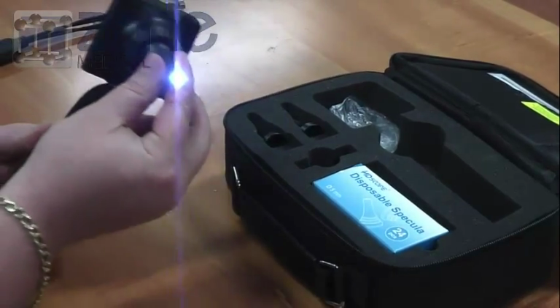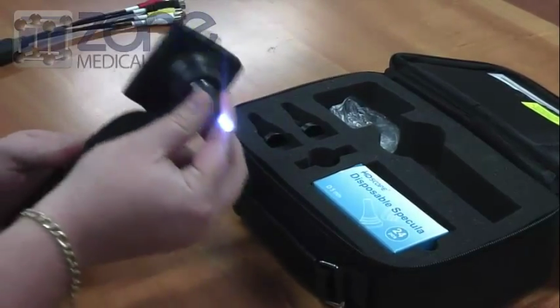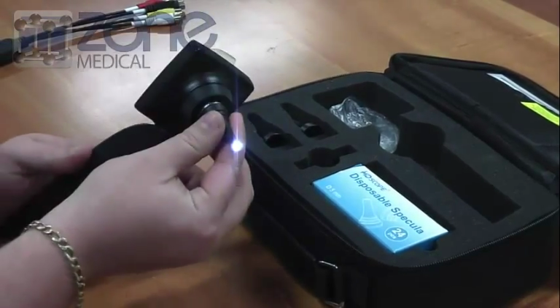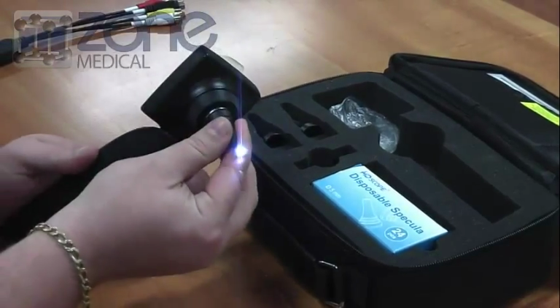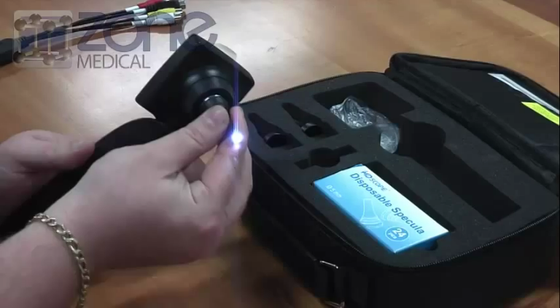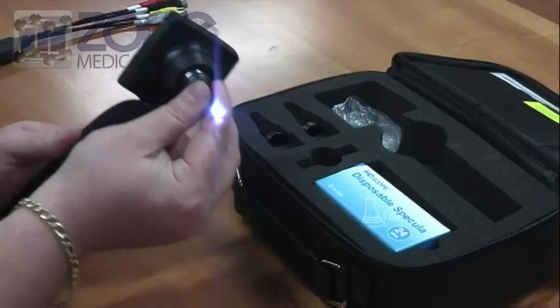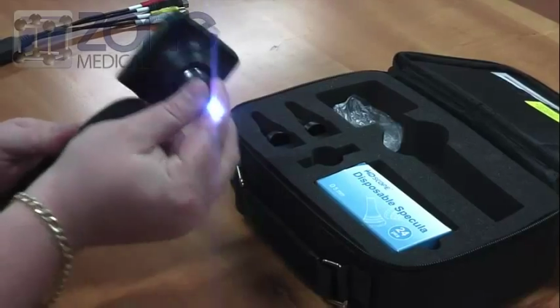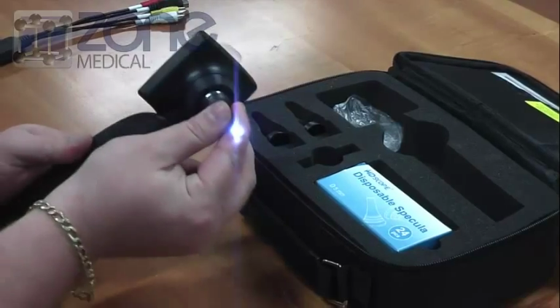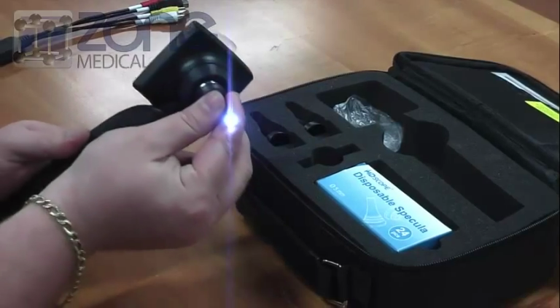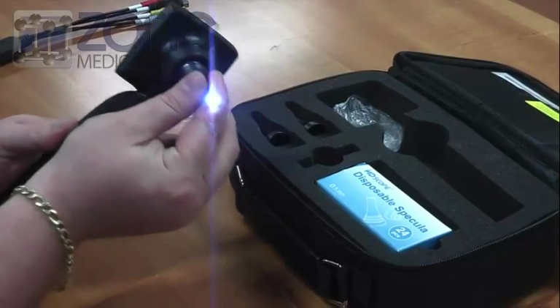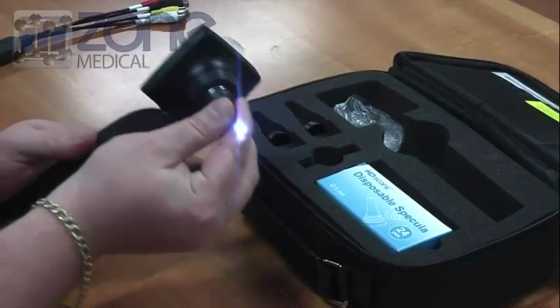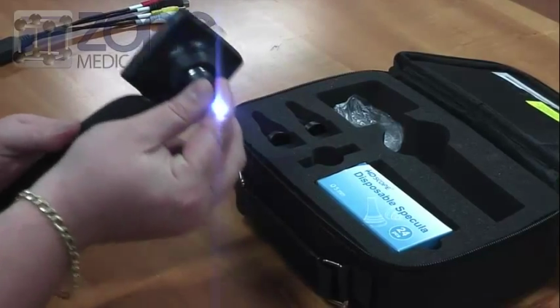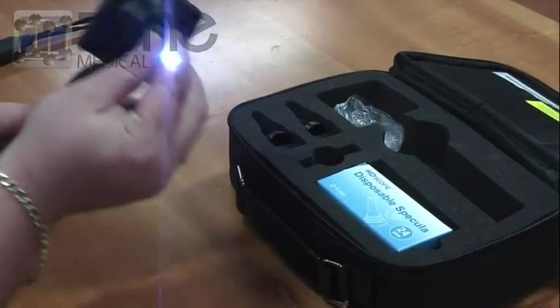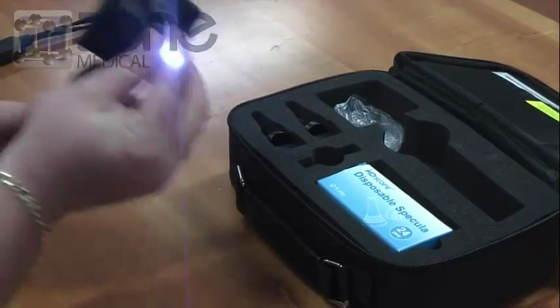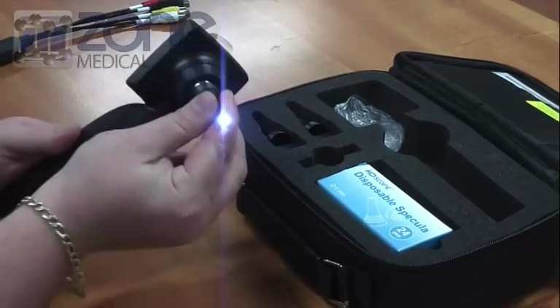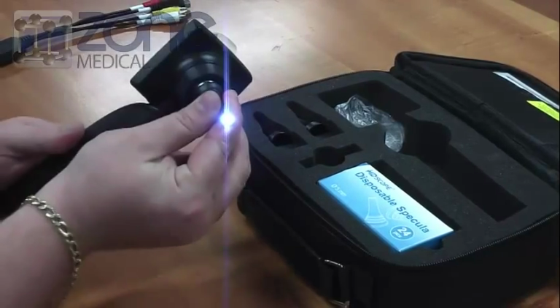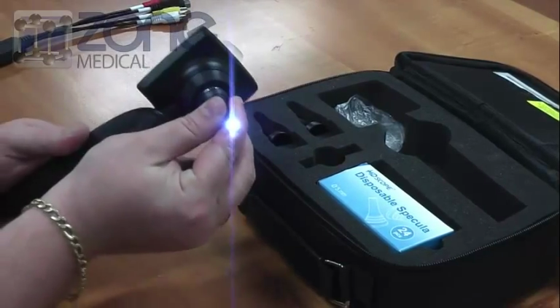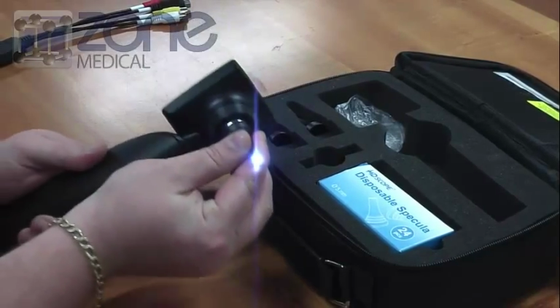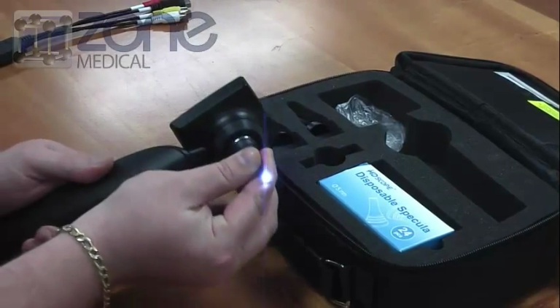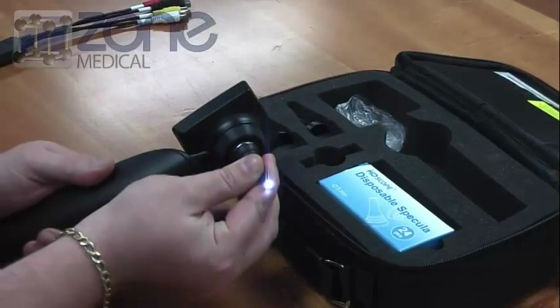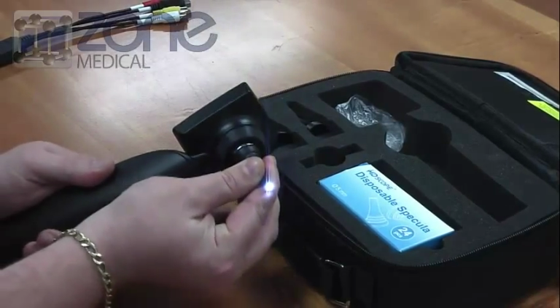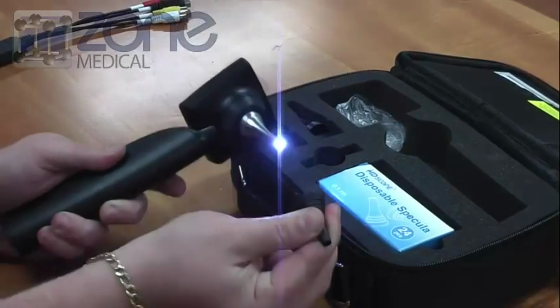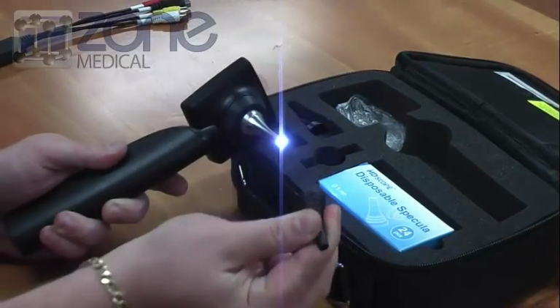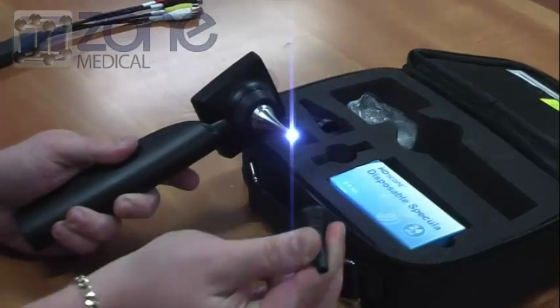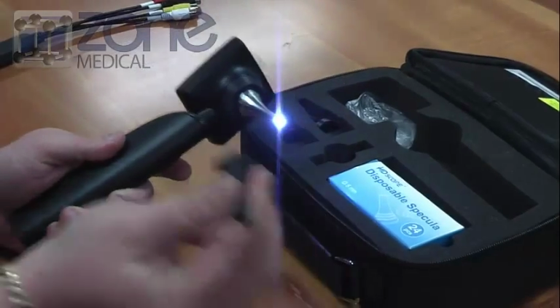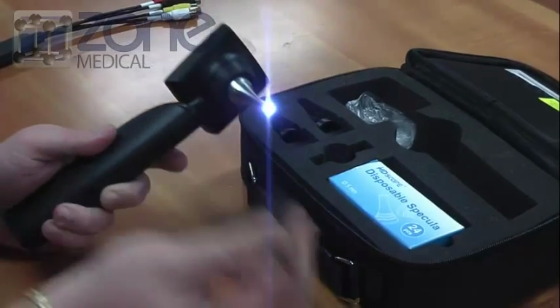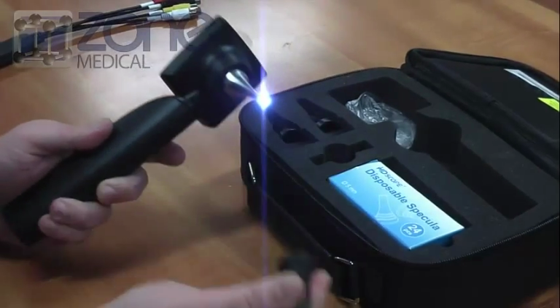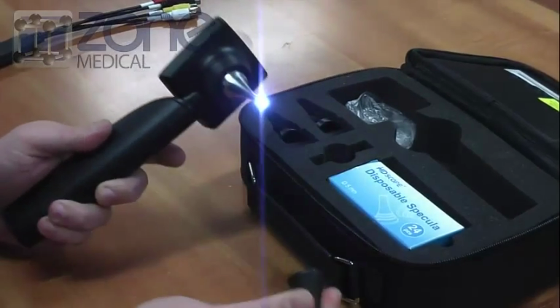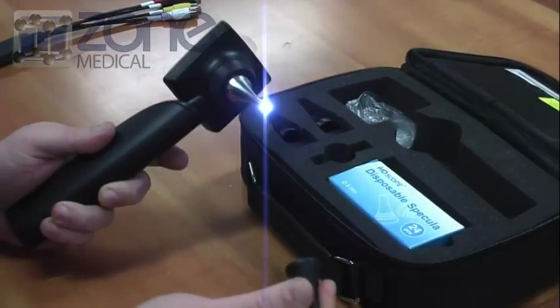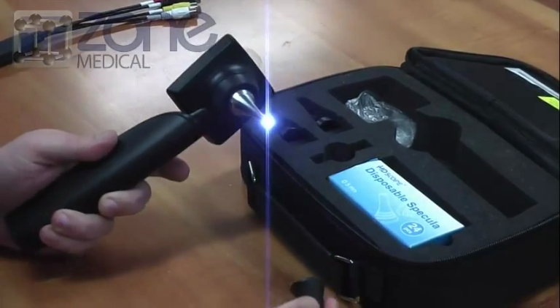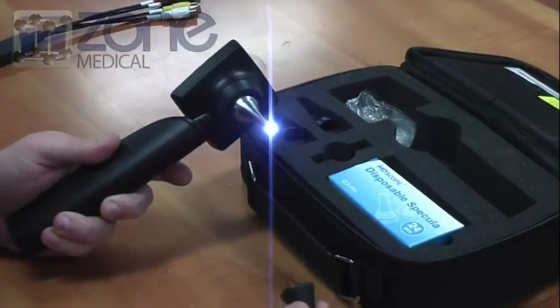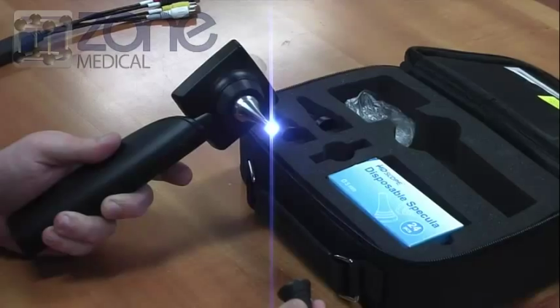To remove the specular, do exactly the reverse: grasp the specular and pull it from the camera tip.